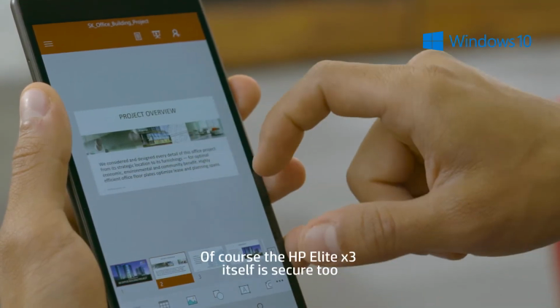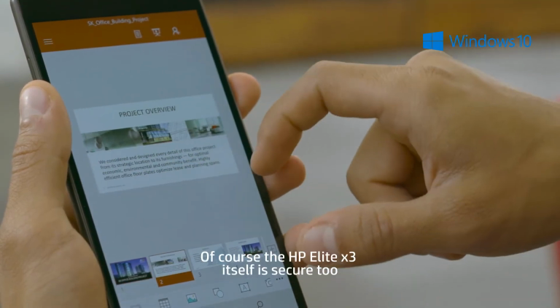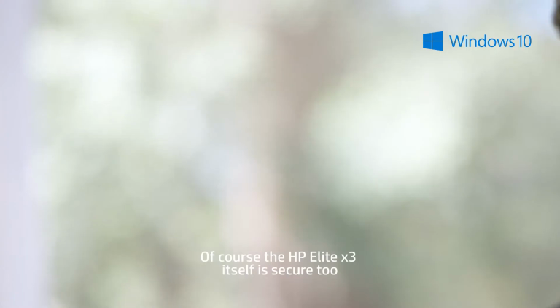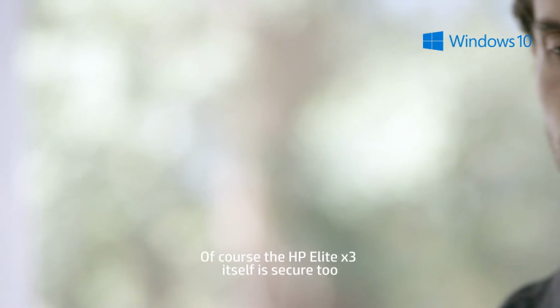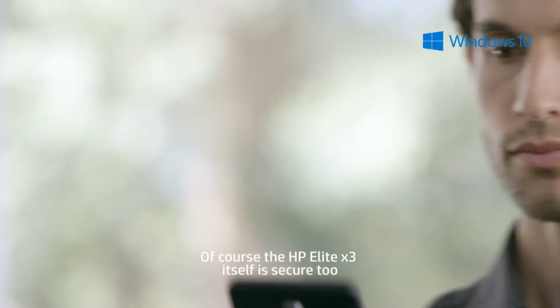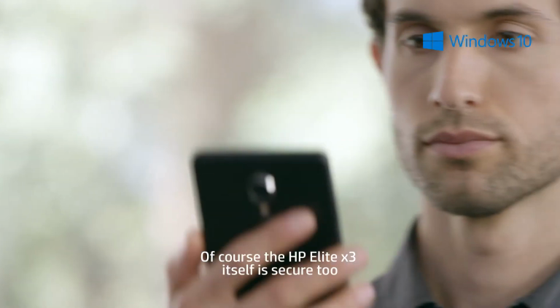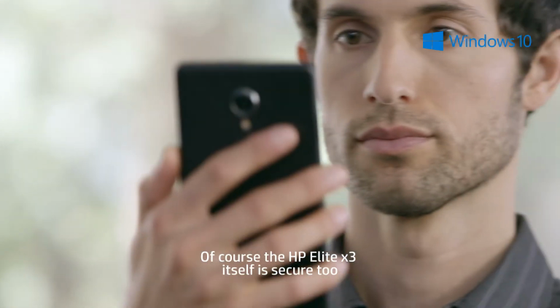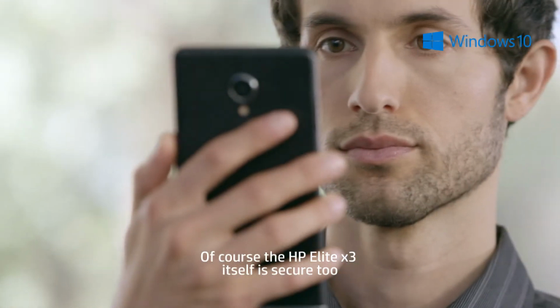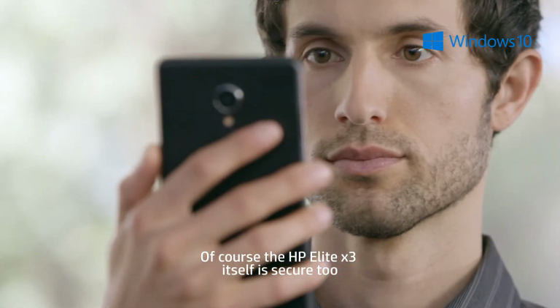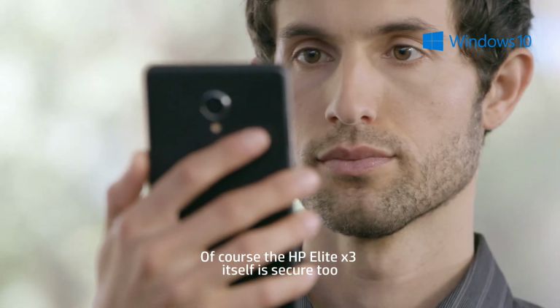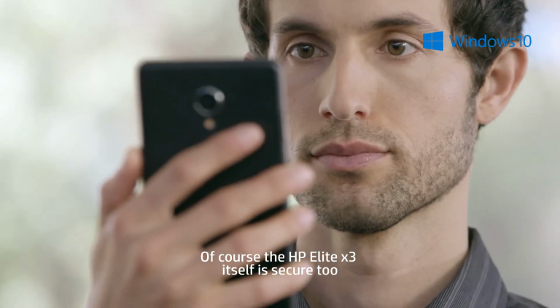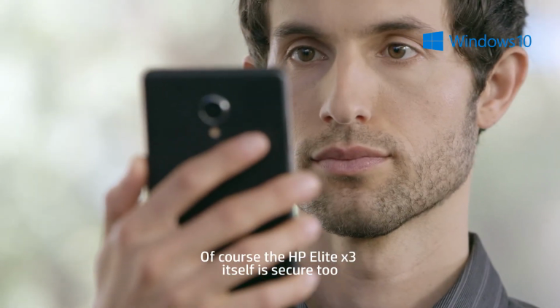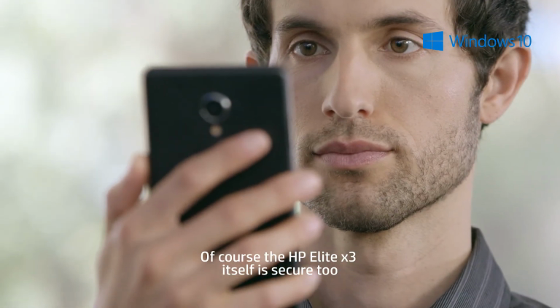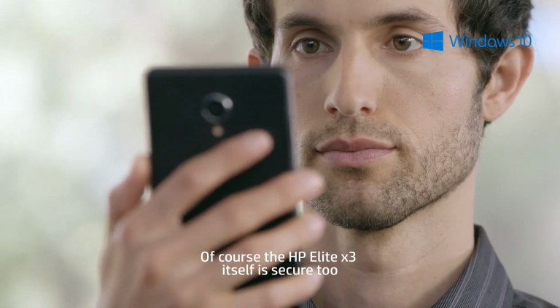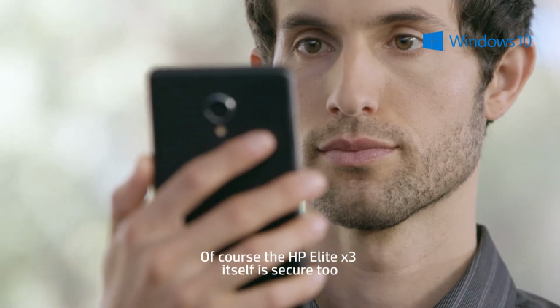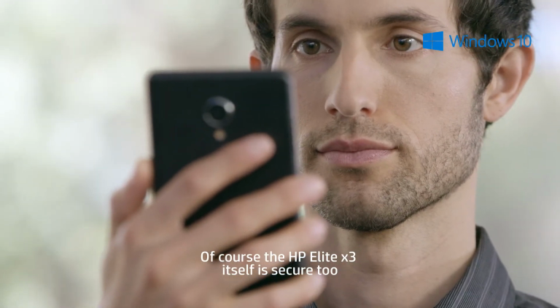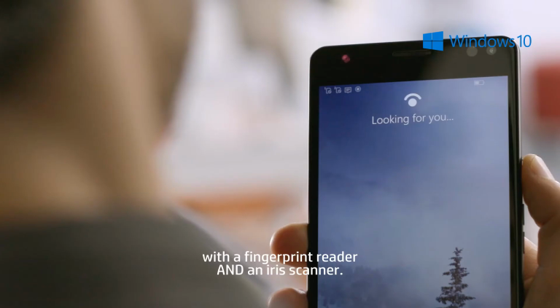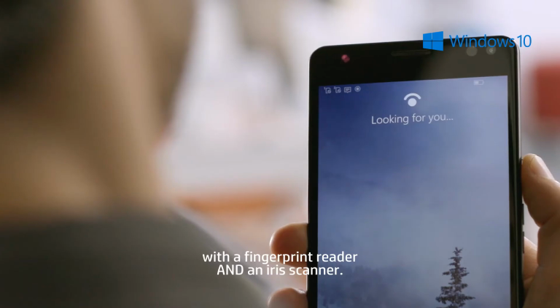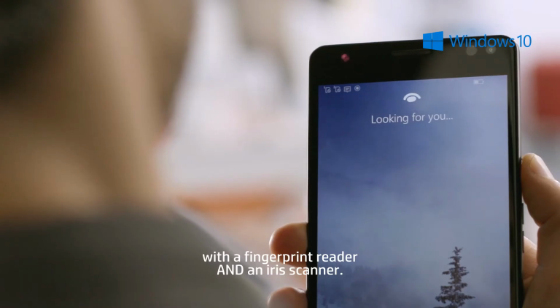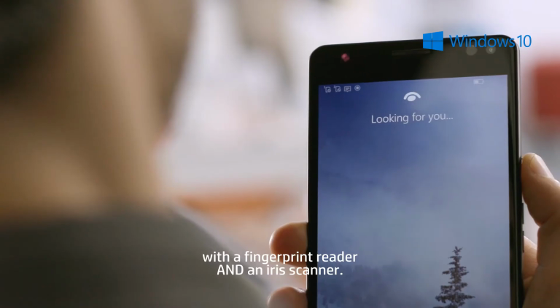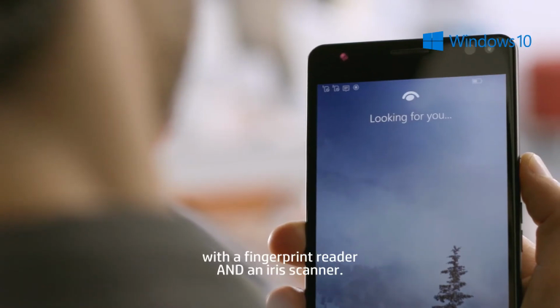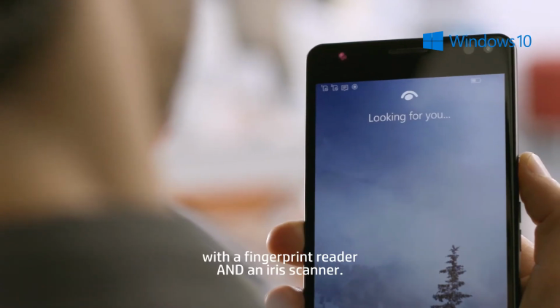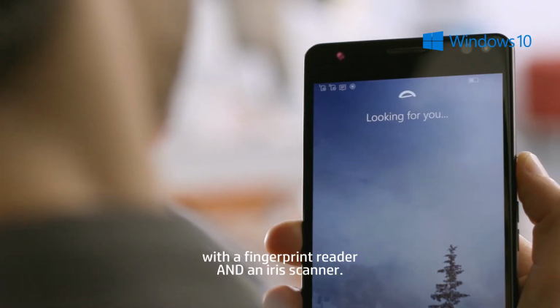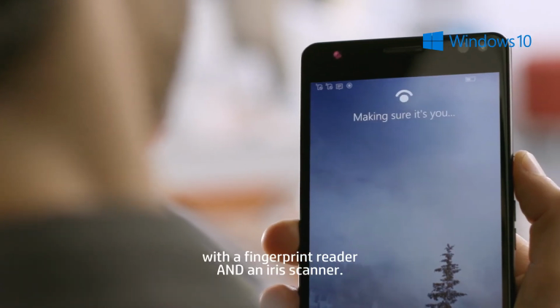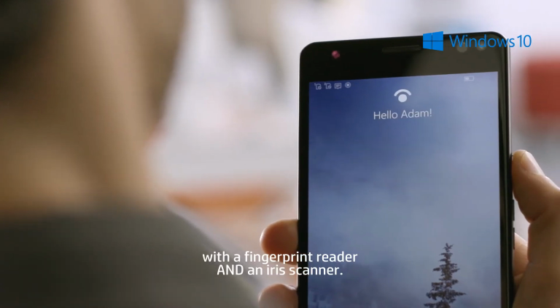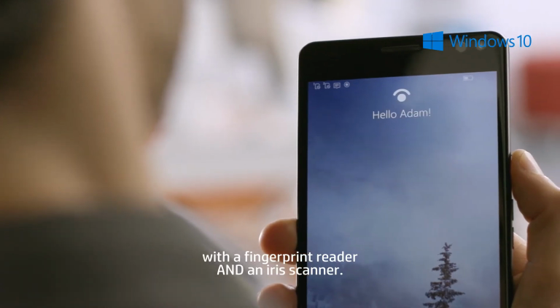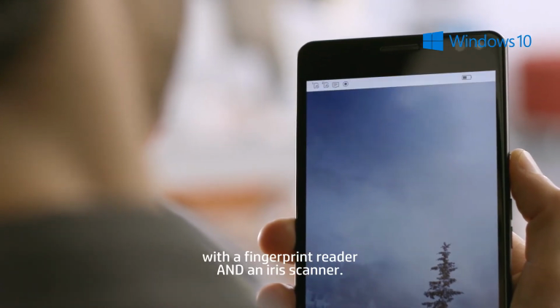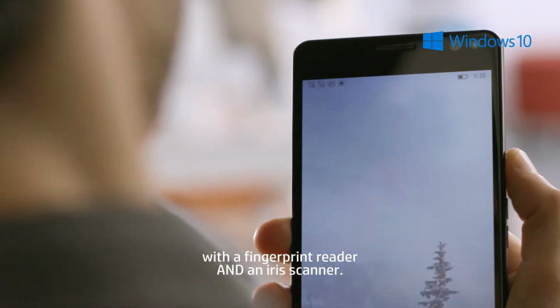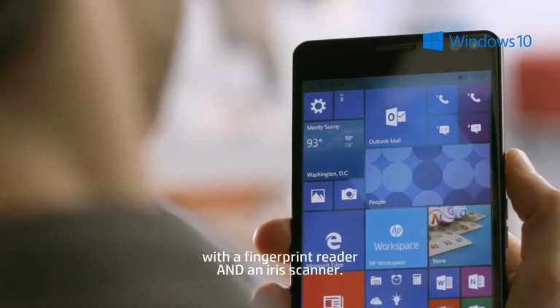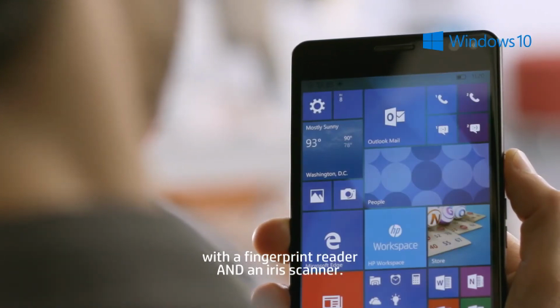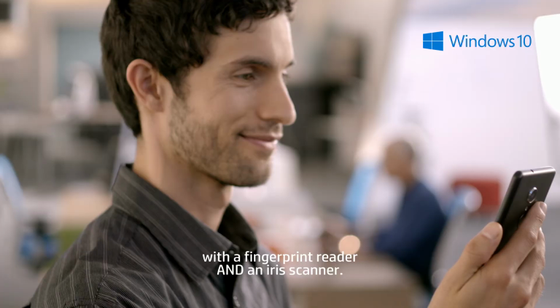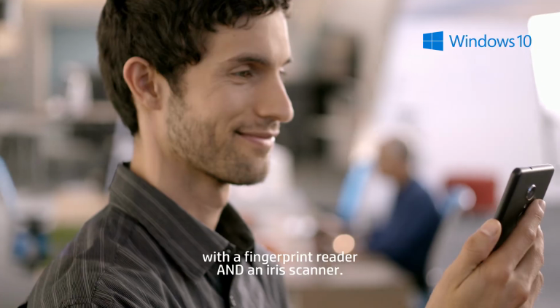Of course, the HP Elite X3 itself is secure too, with a fingerprint reader and an iris scanner.